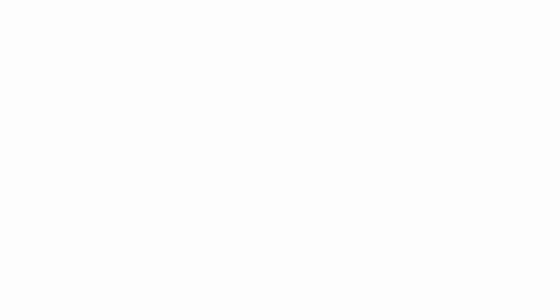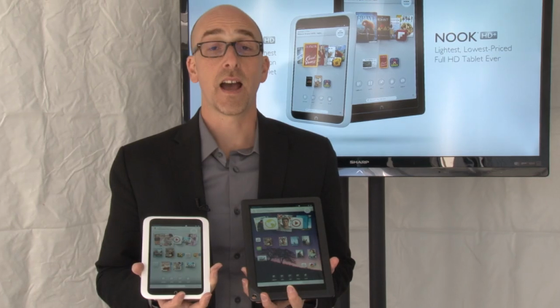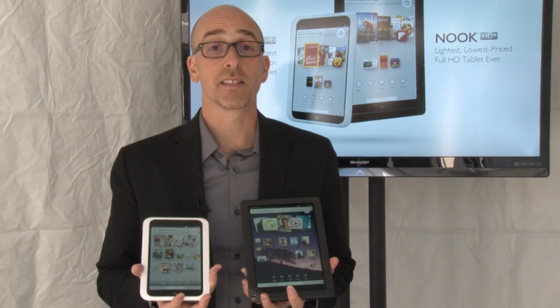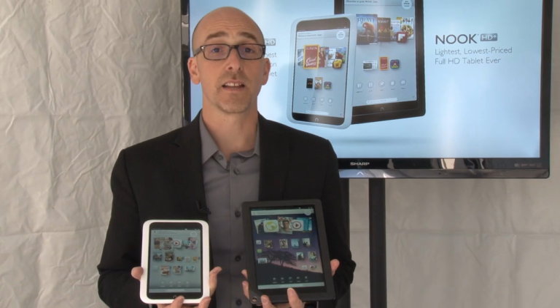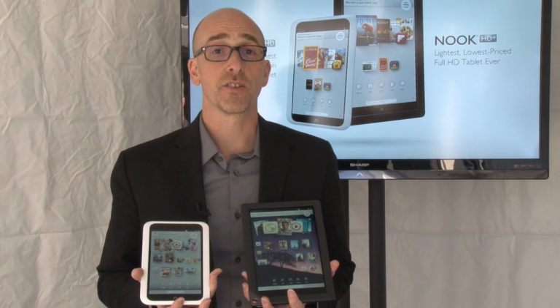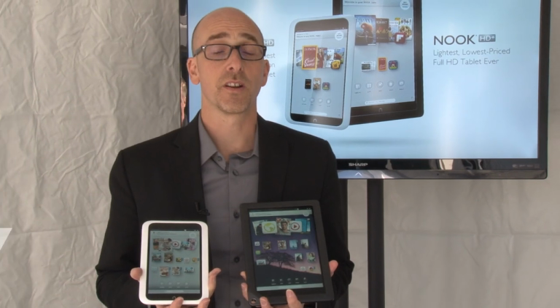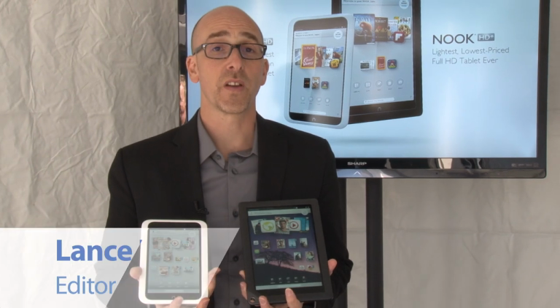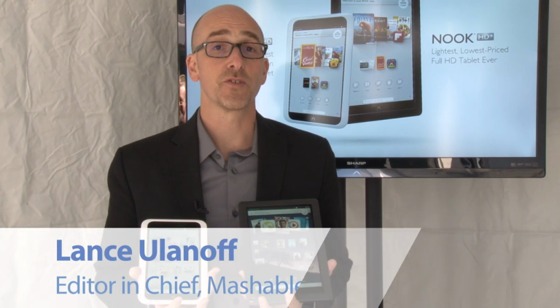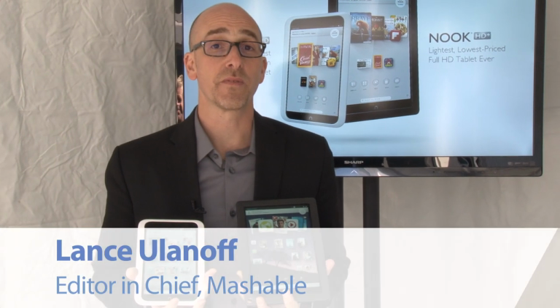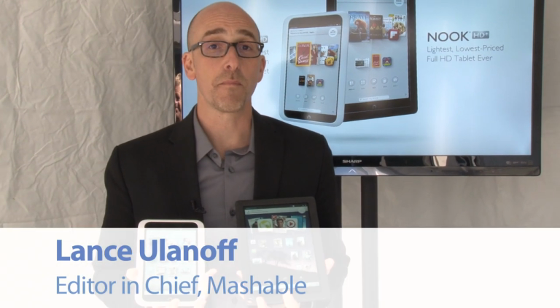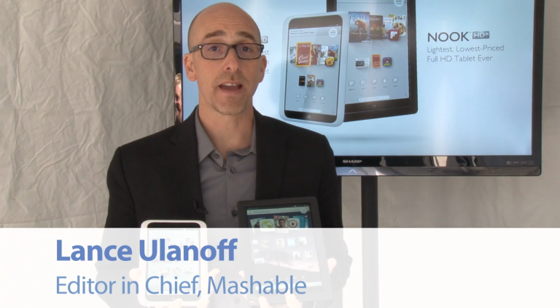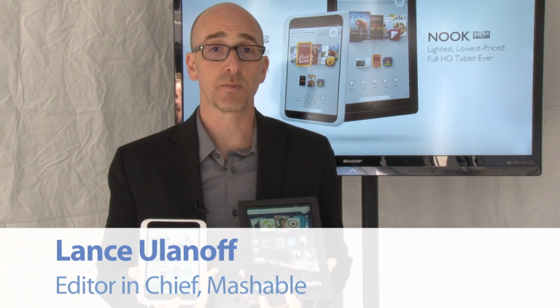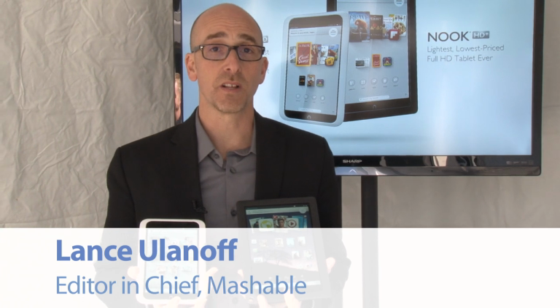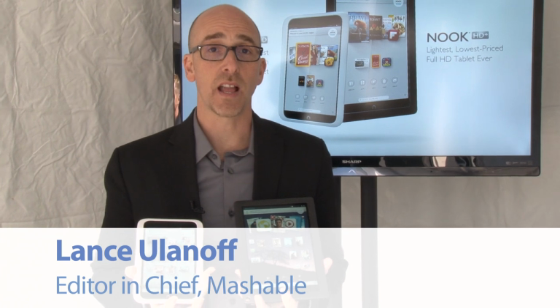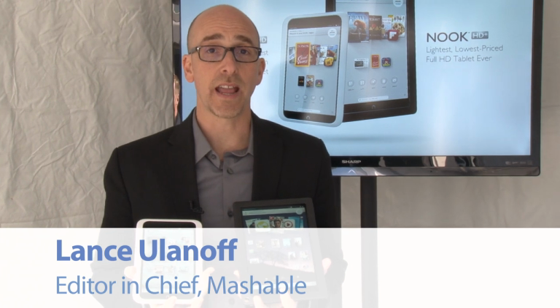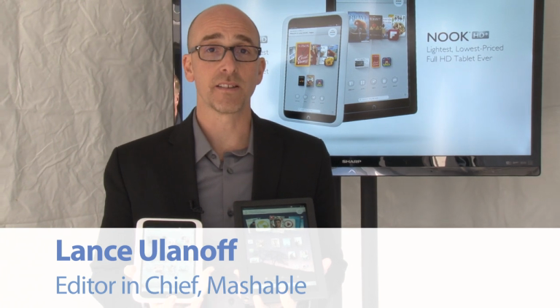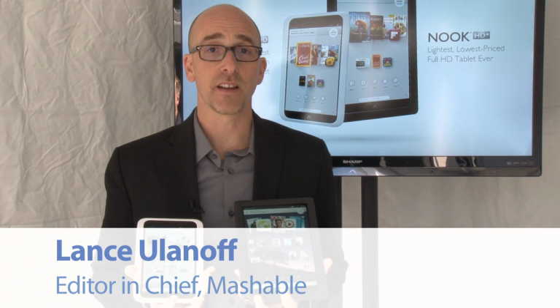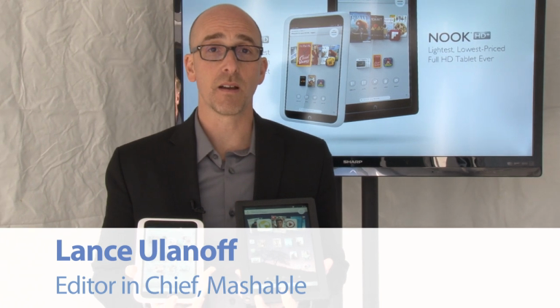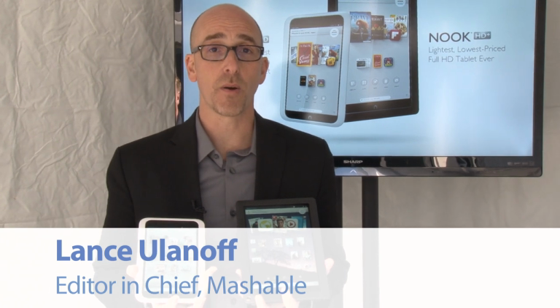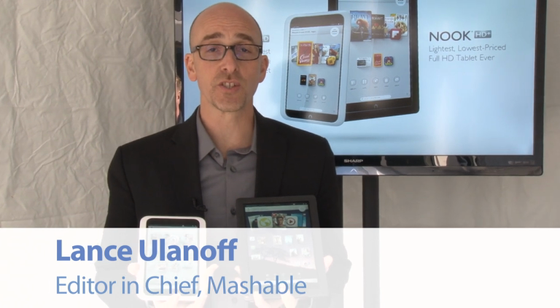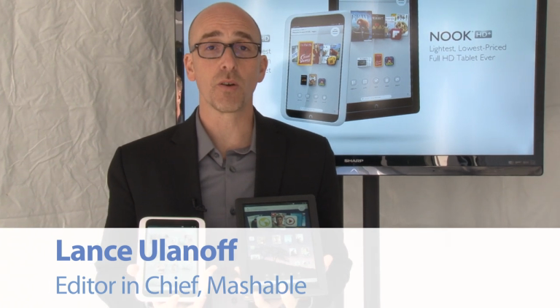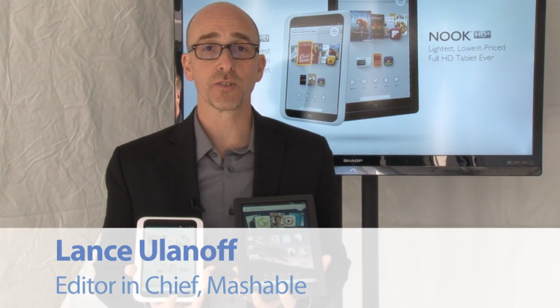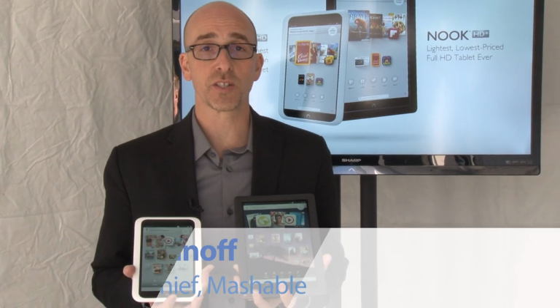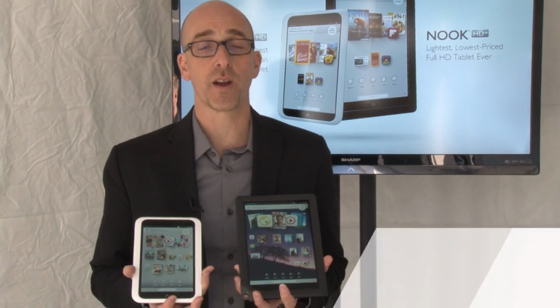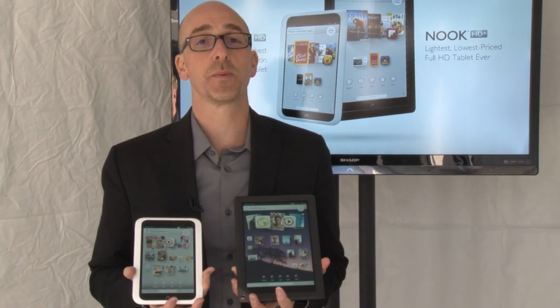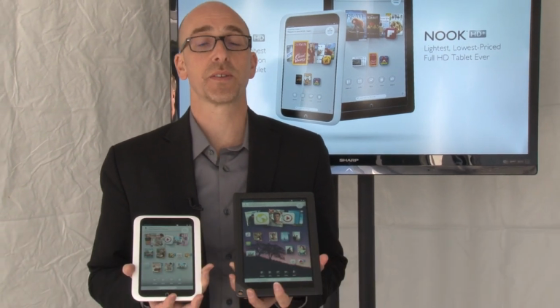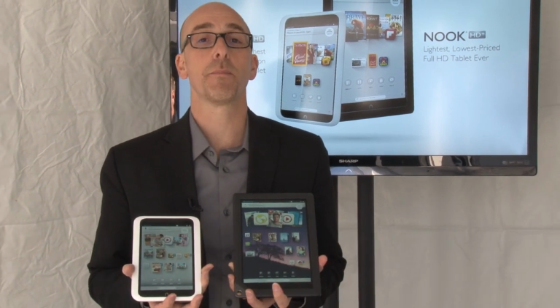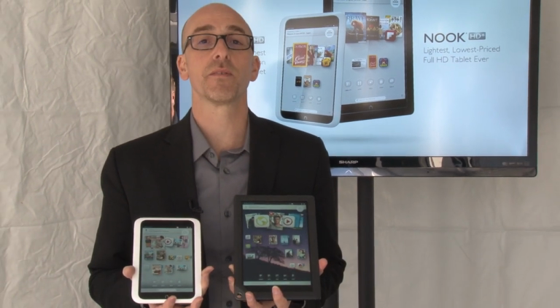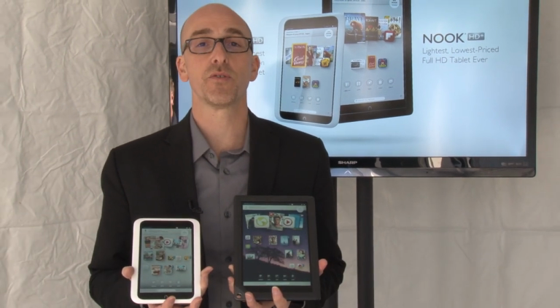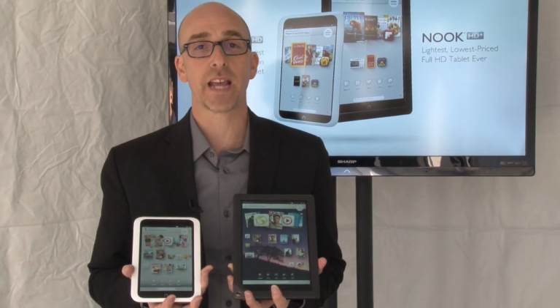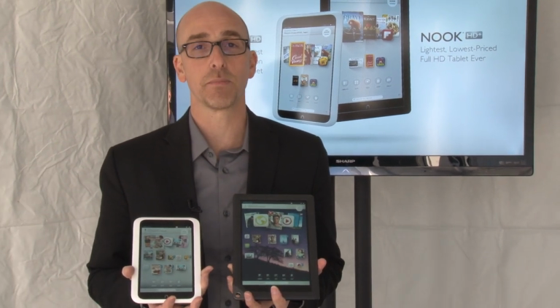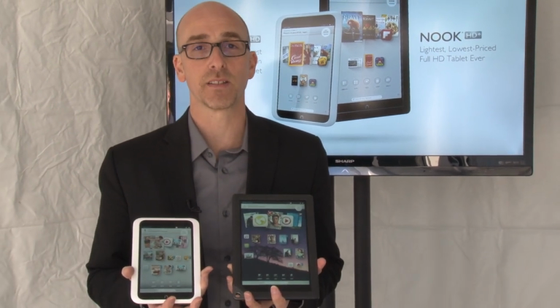Hi, it's Lance Olenoff, Editor-in-Chief of Mashable, and Barnes & Noble just surprised me with a couple of new tablets.